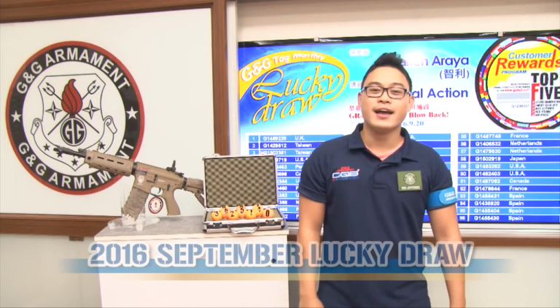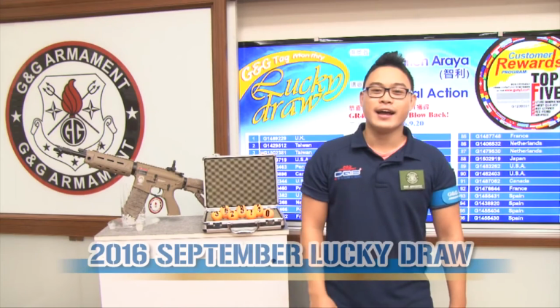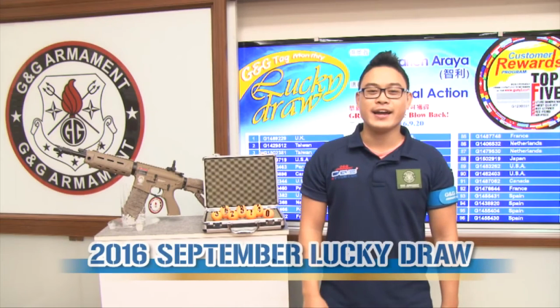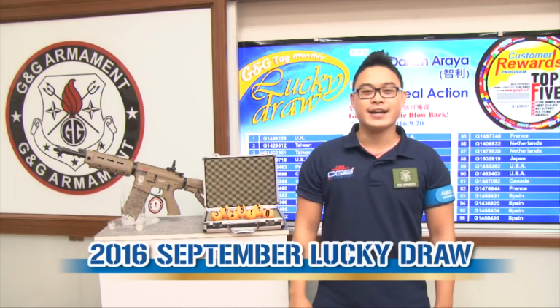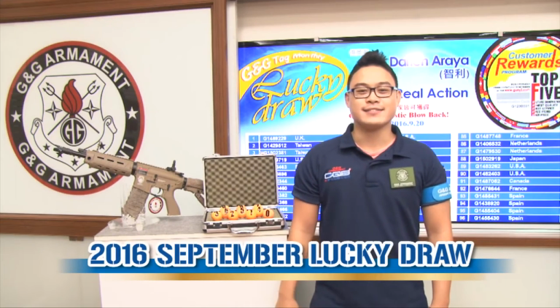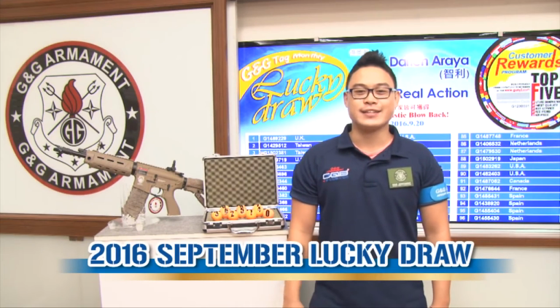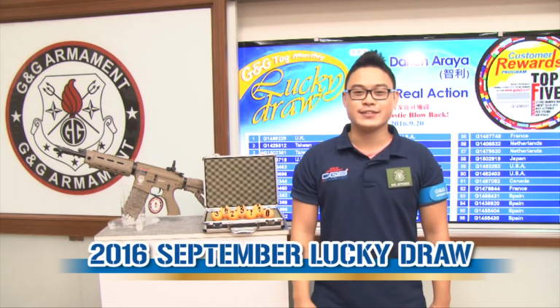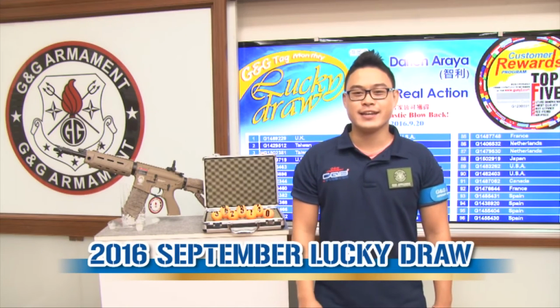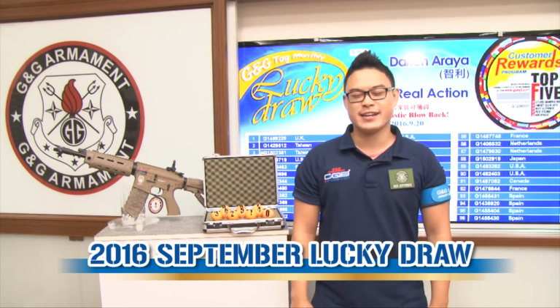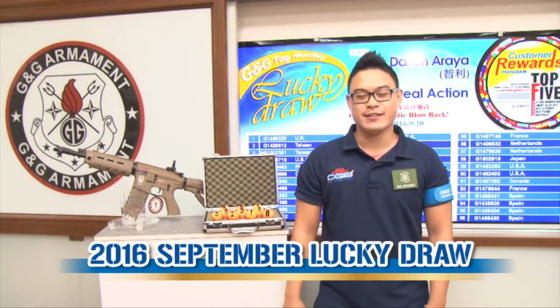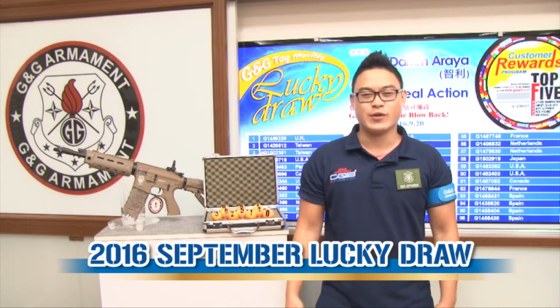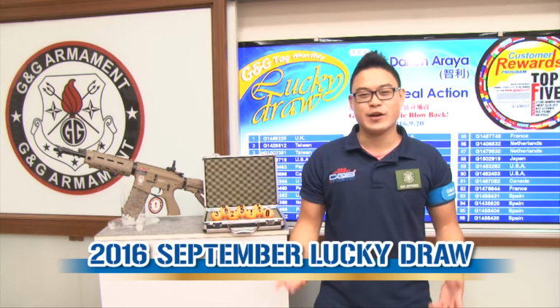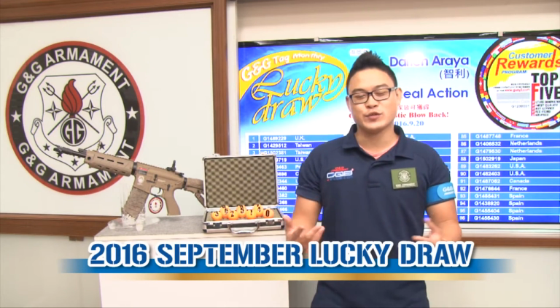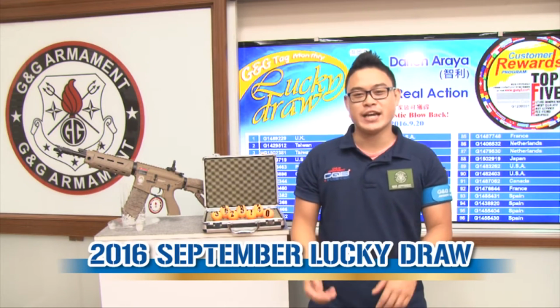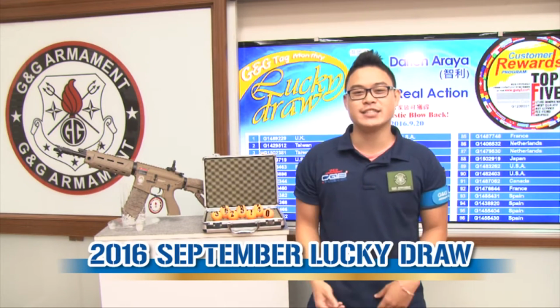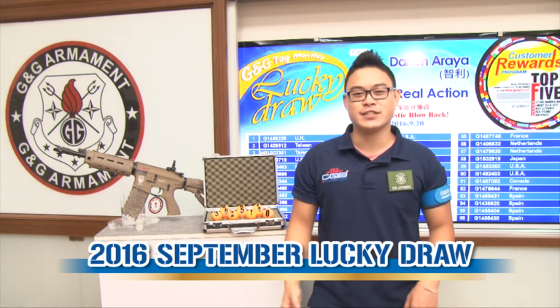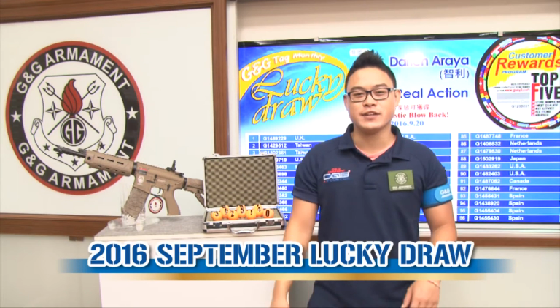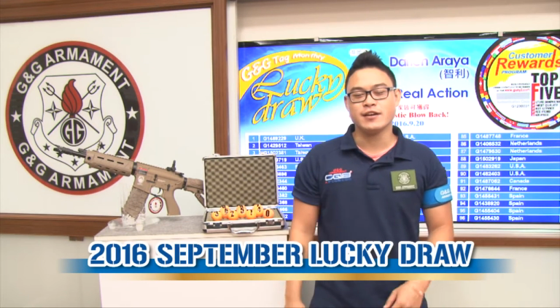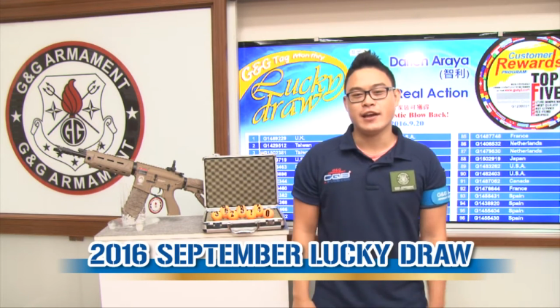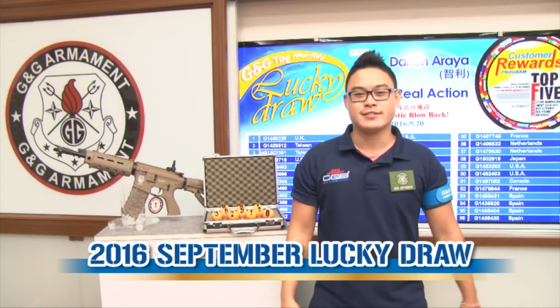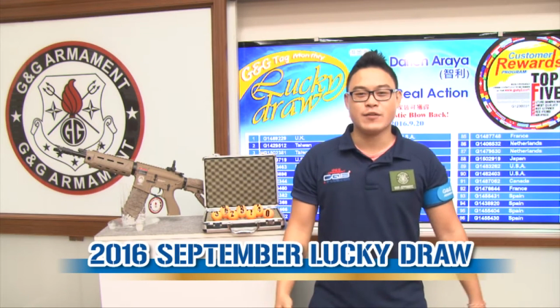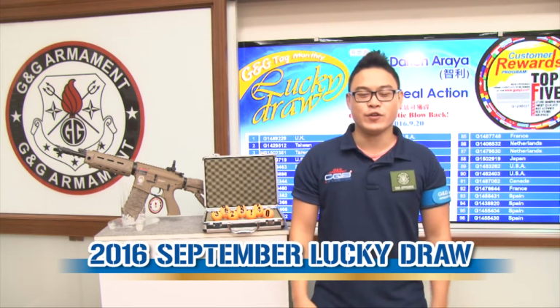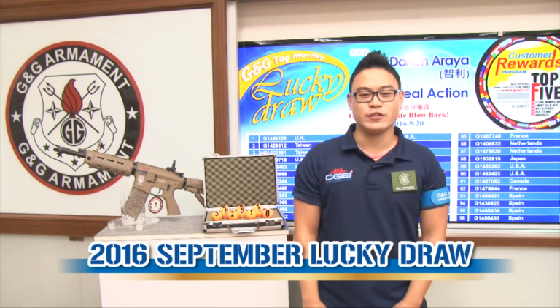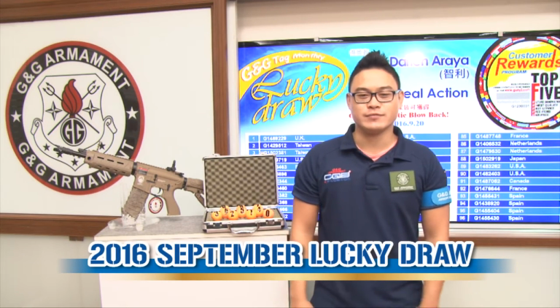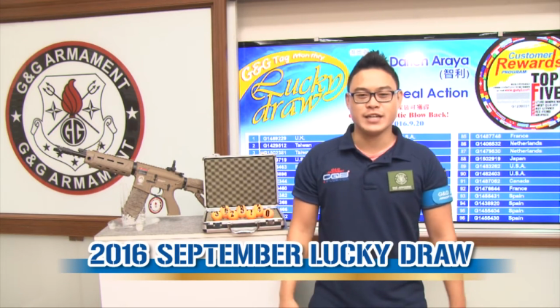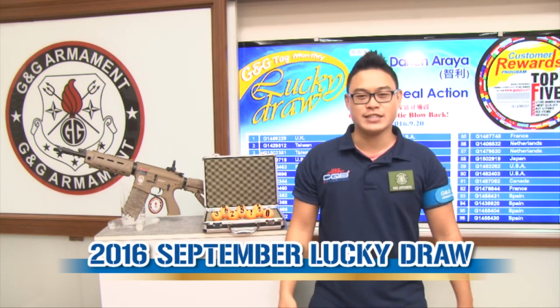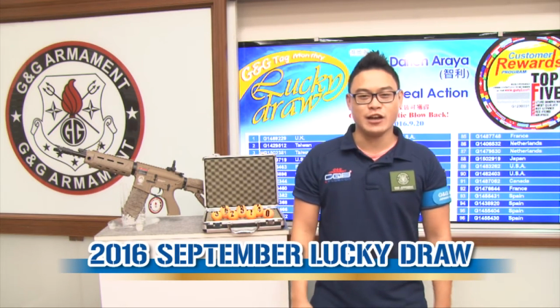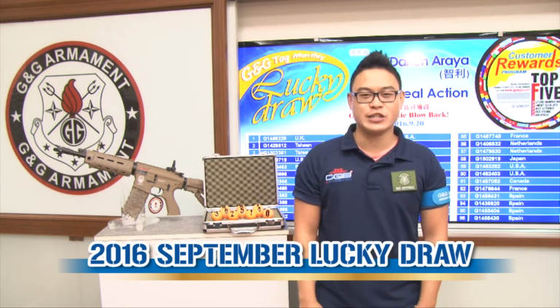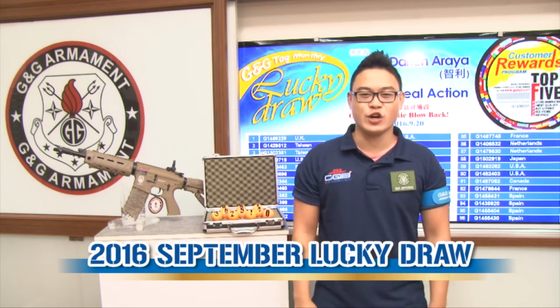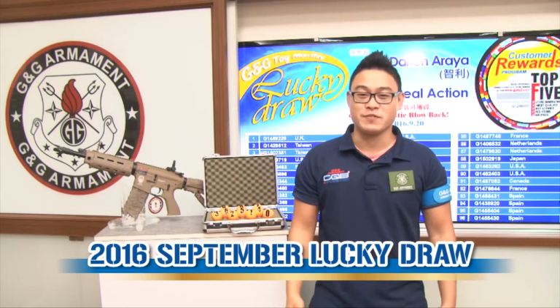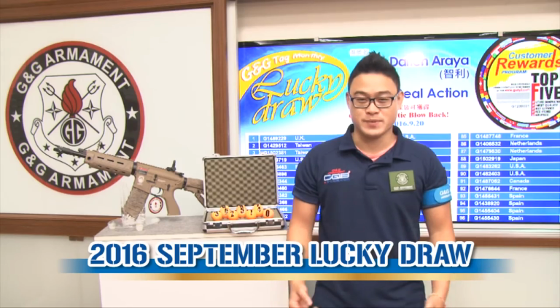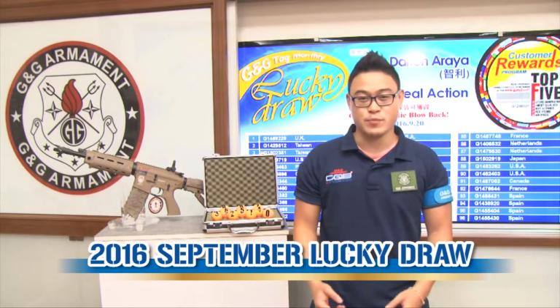Hello guys, Anthony here. Welcome to G&G TV. It's time for the G&G Lucky Draw of September.